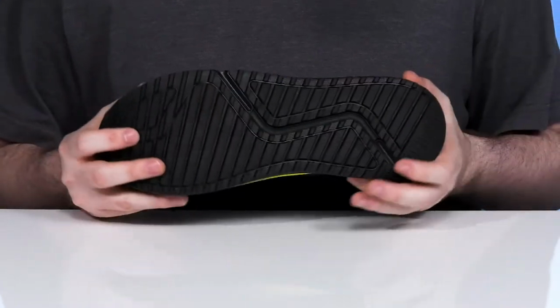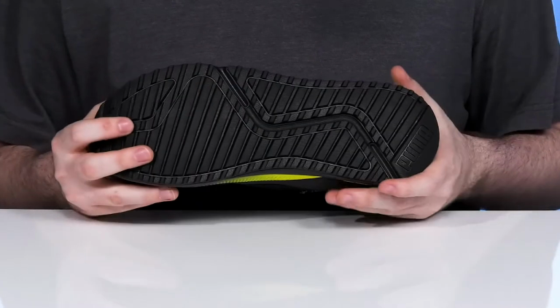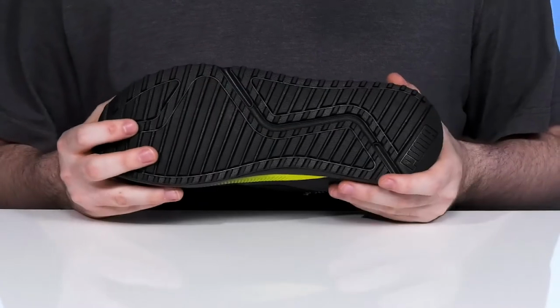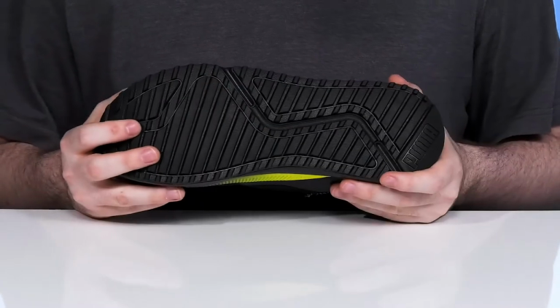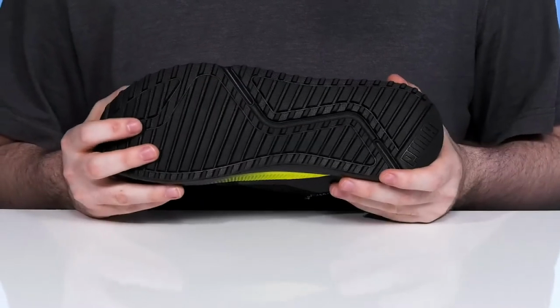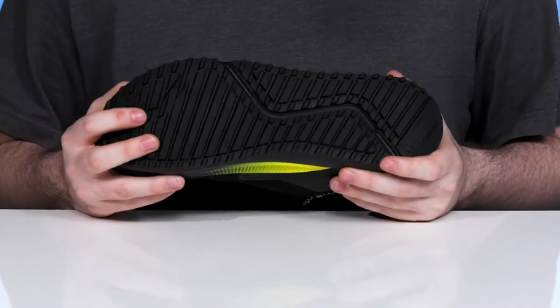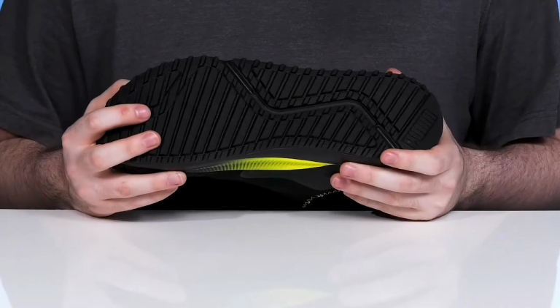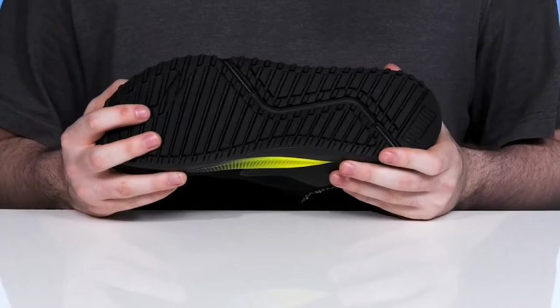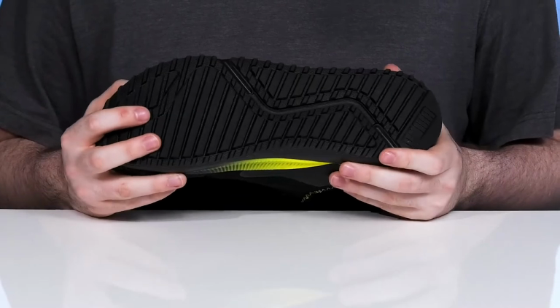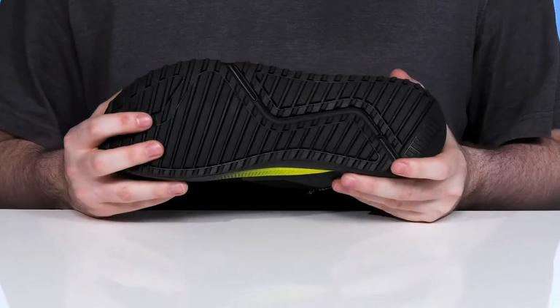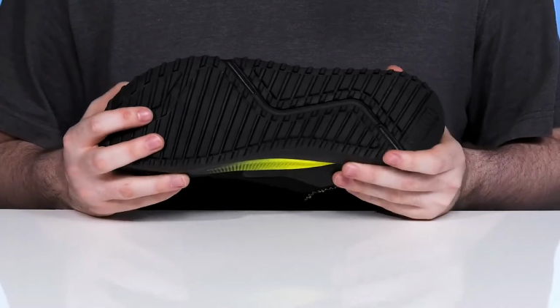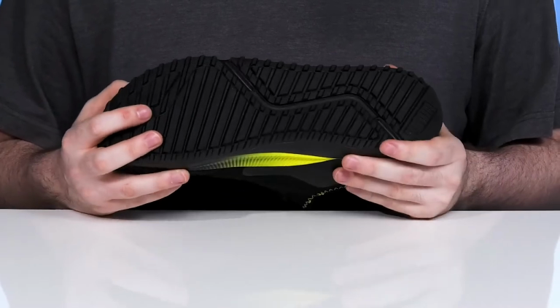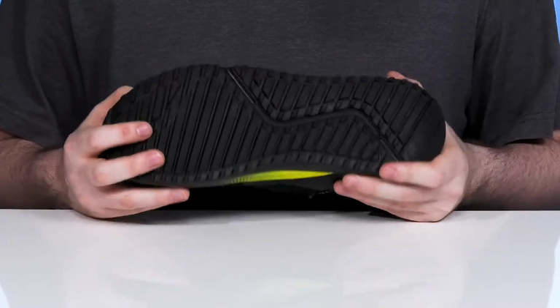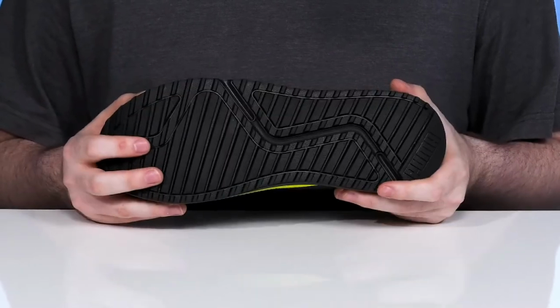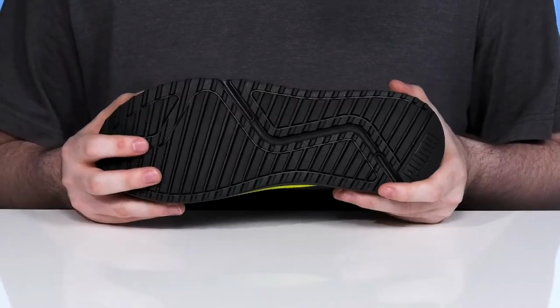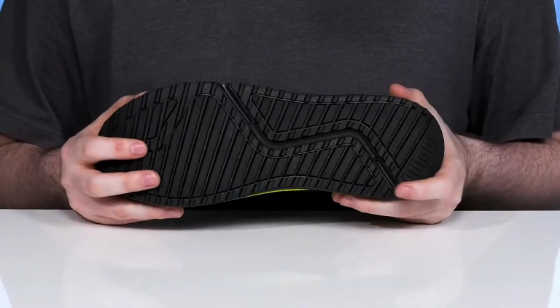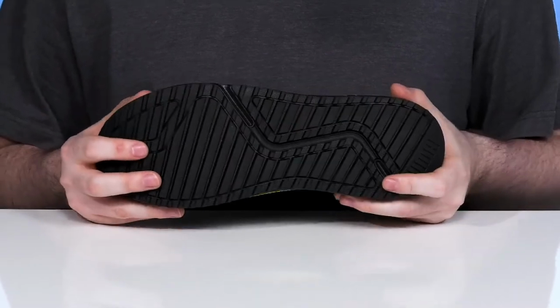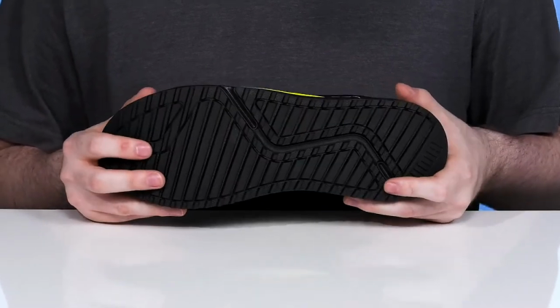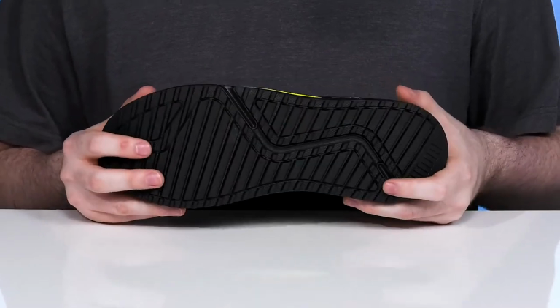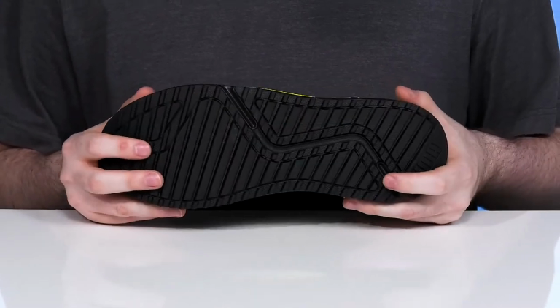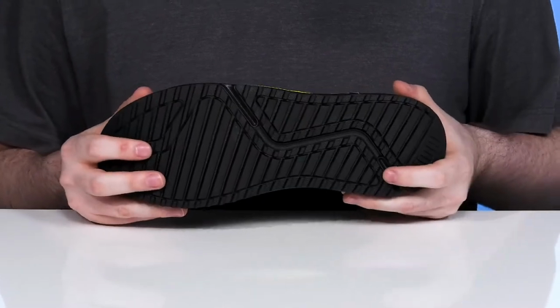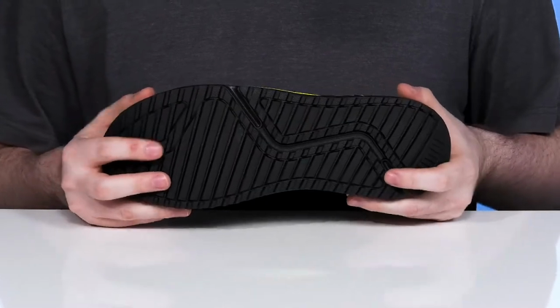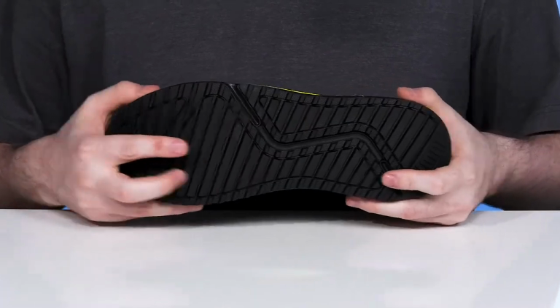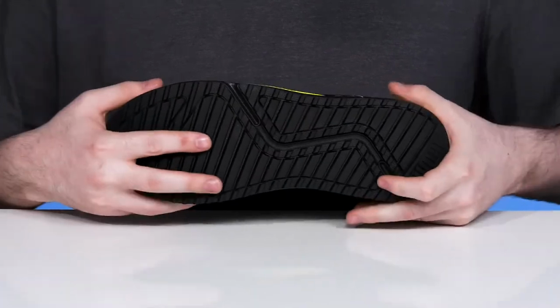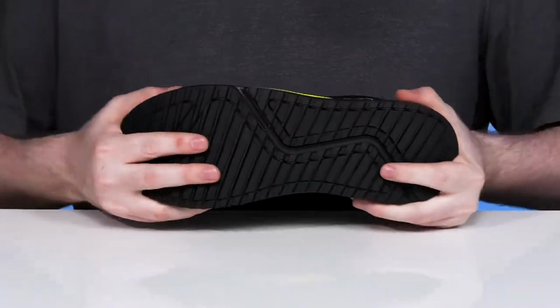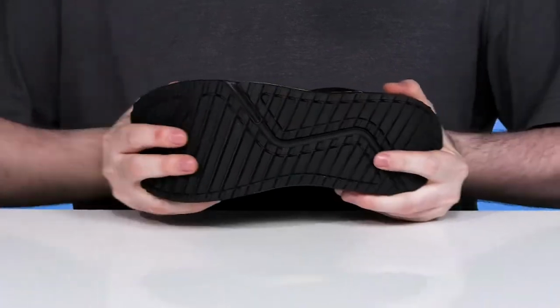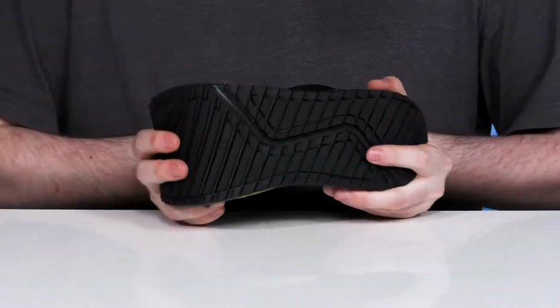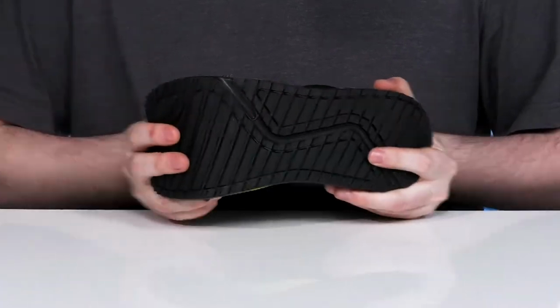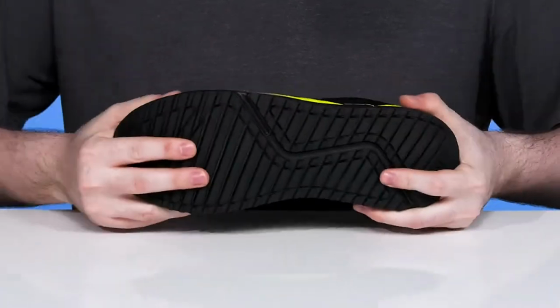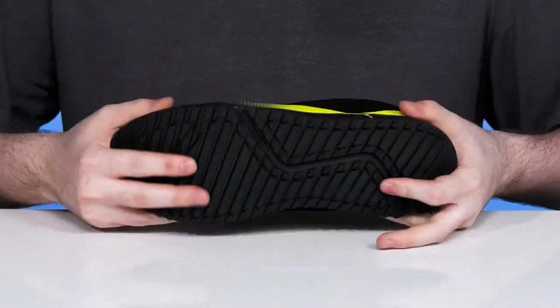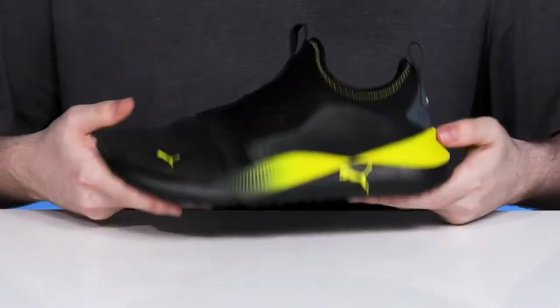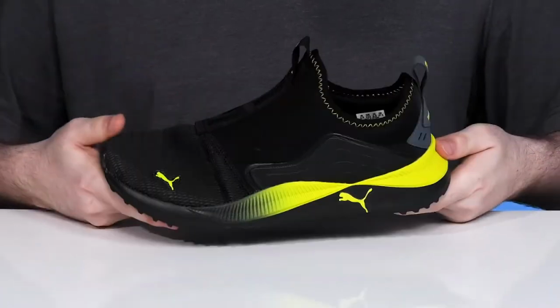Underneath it has a synthetic rubber outsole that's also very grippy and reliable with tons of flex throughout.